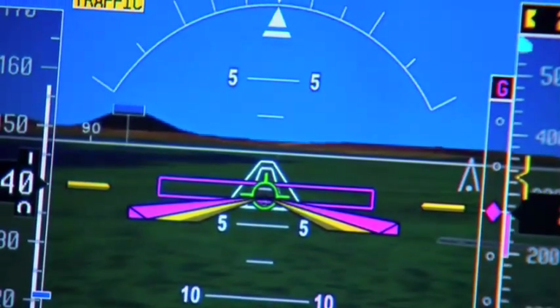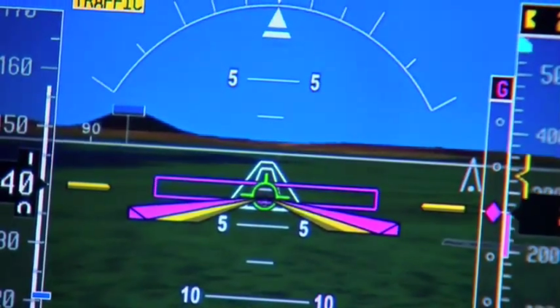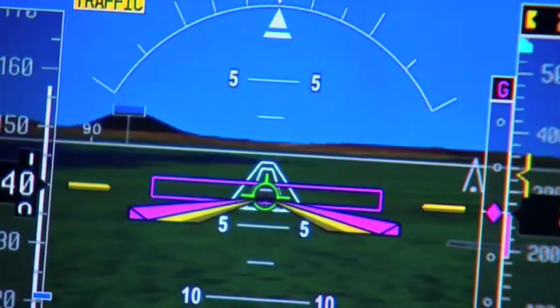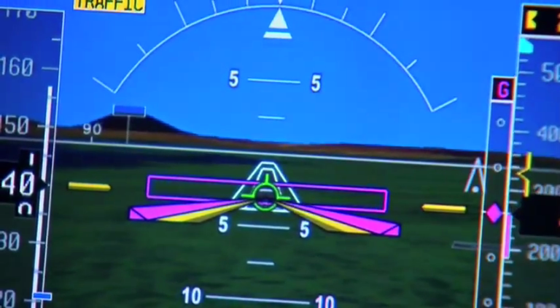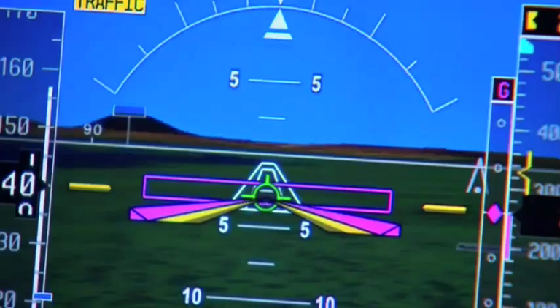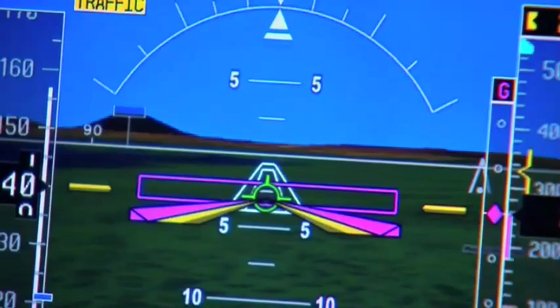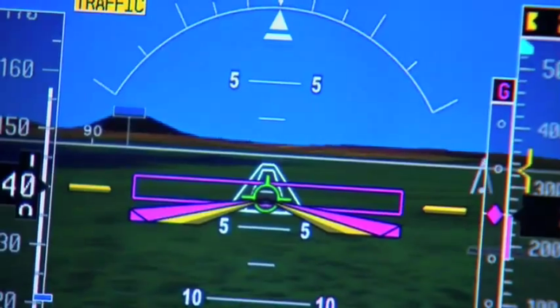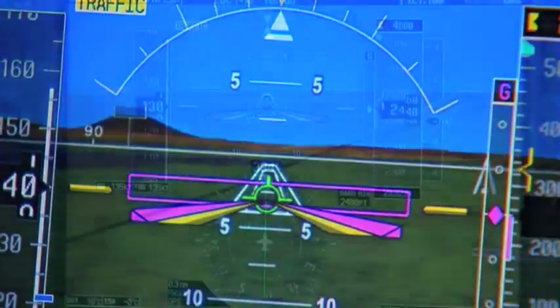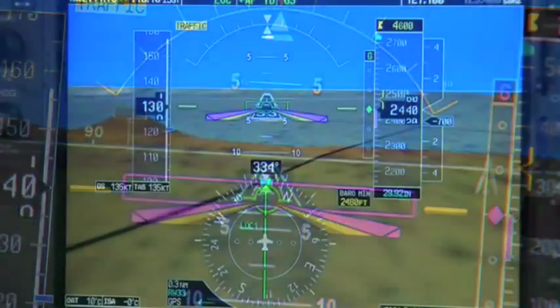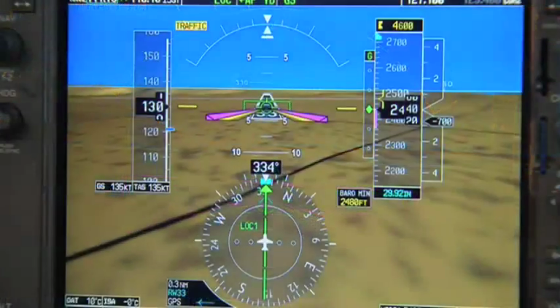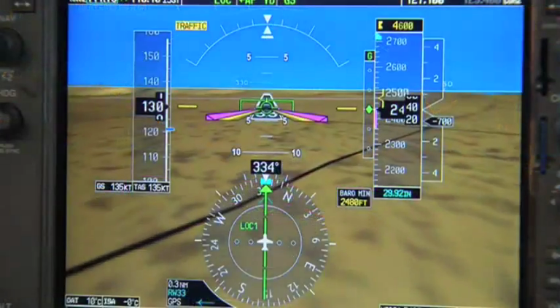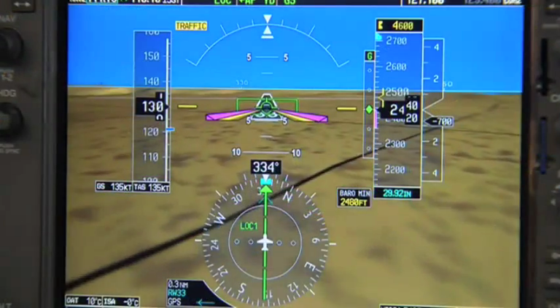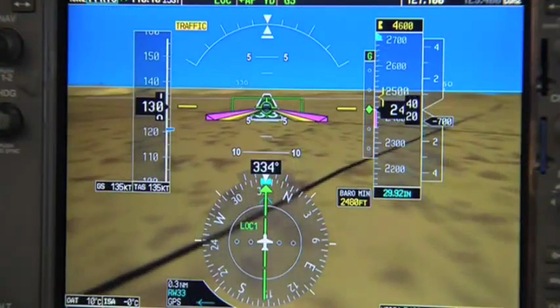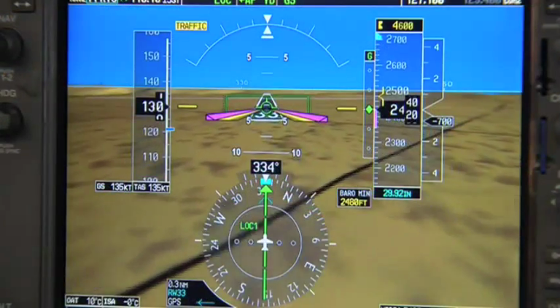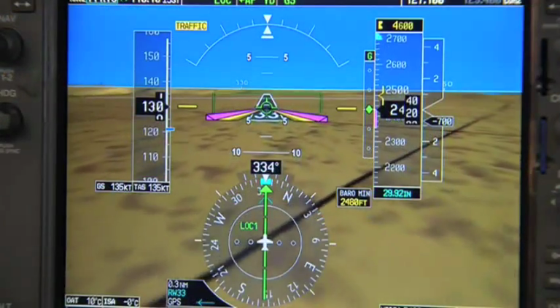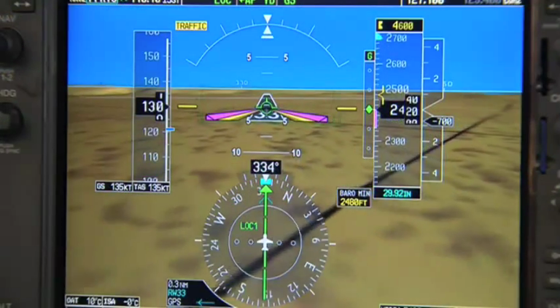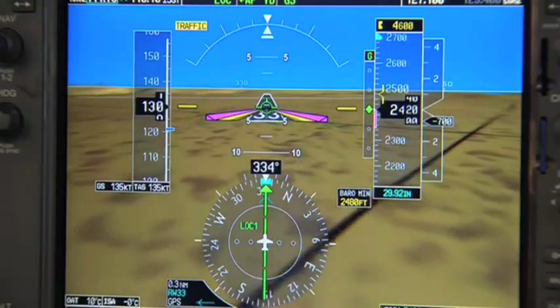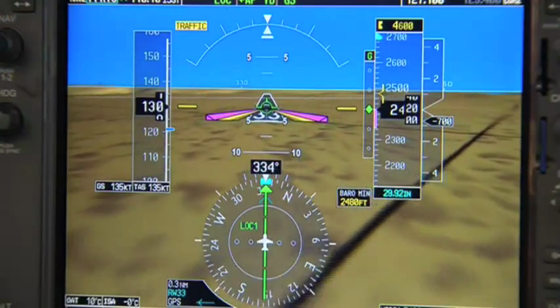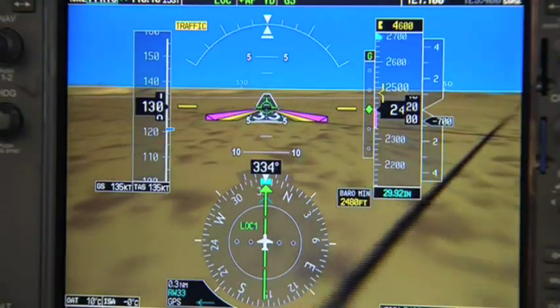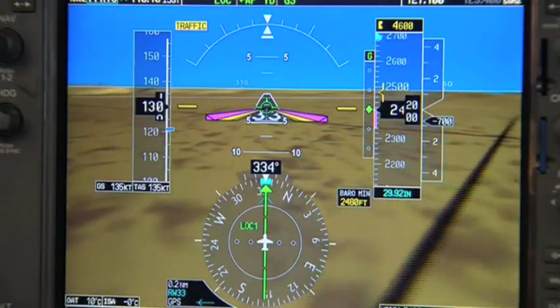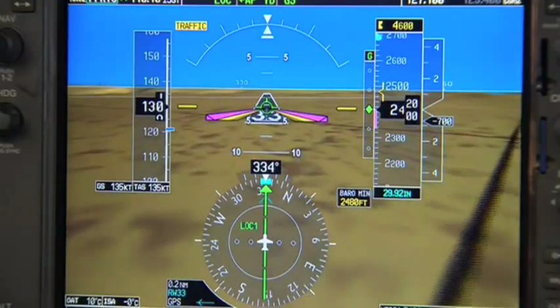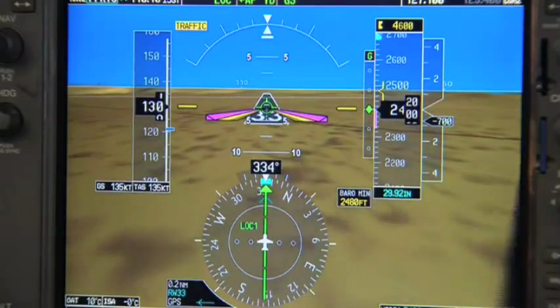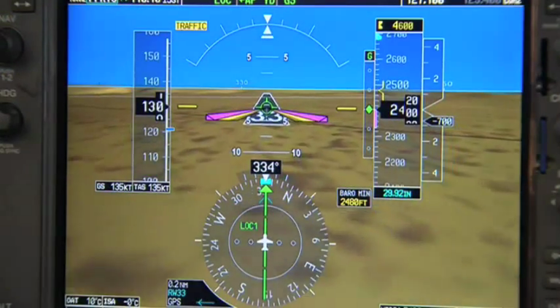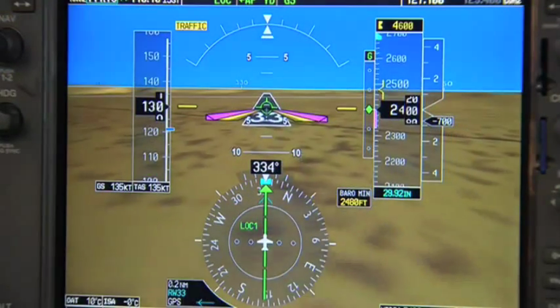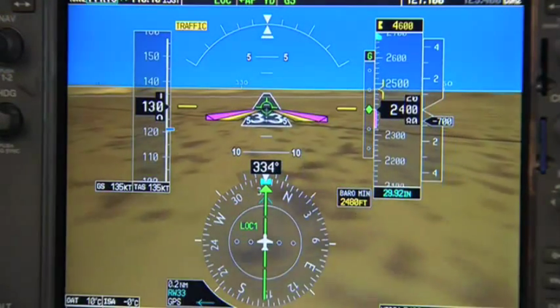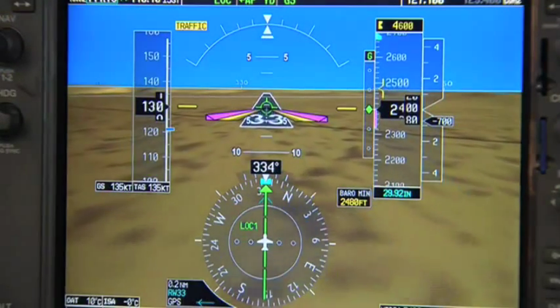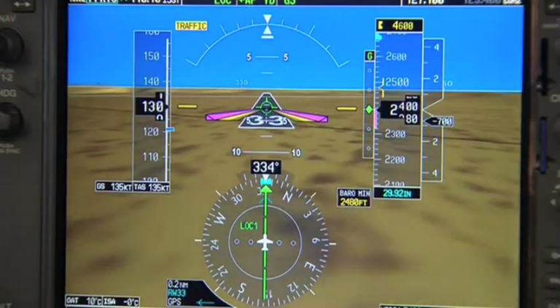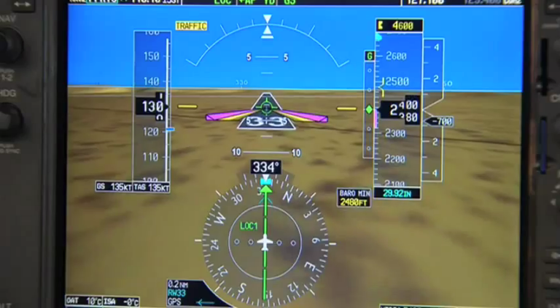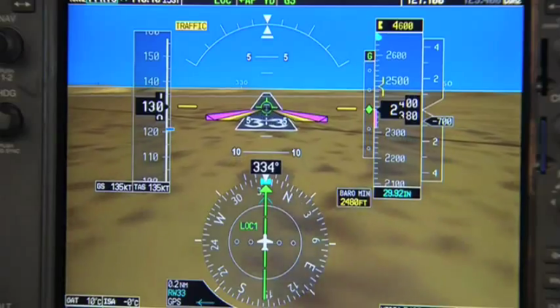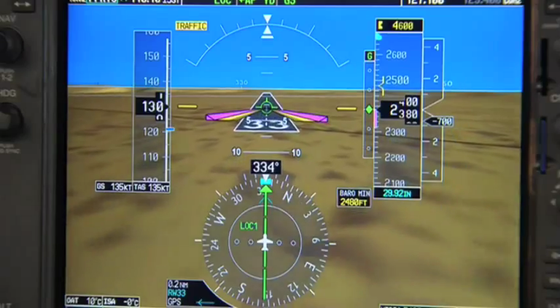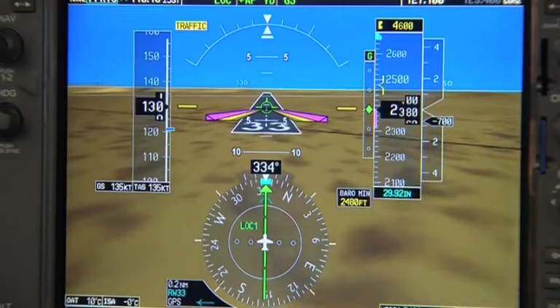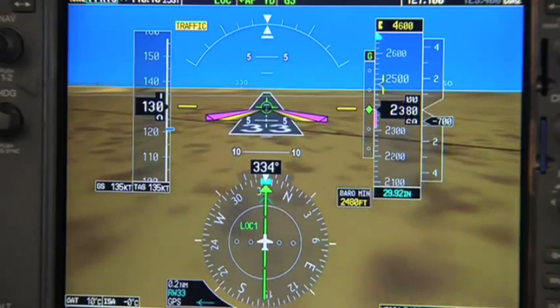I don't care how bad it is, you're looking at the numbers on the end of the runway — it's just like daylight. You're looking at the centerline of the runway.